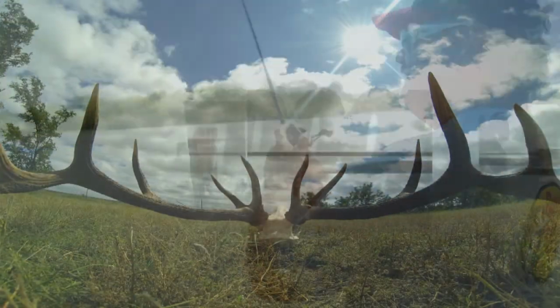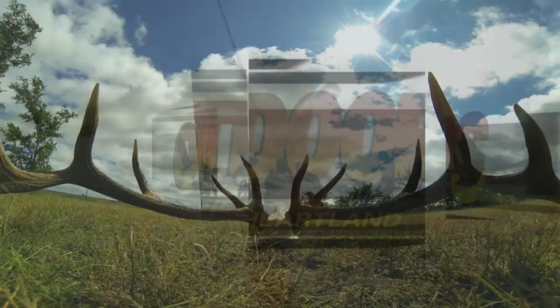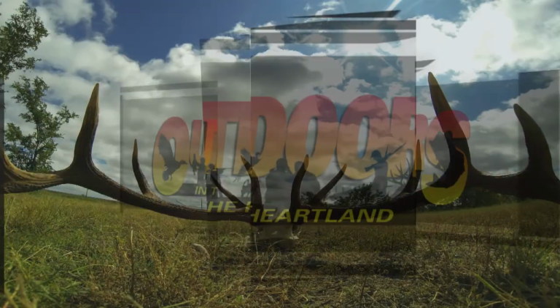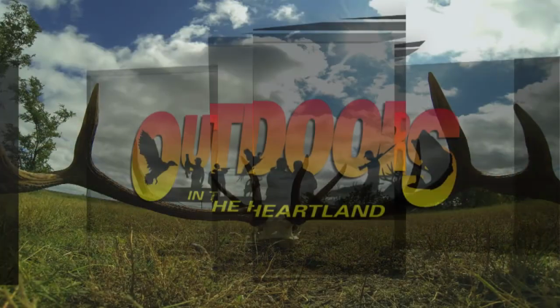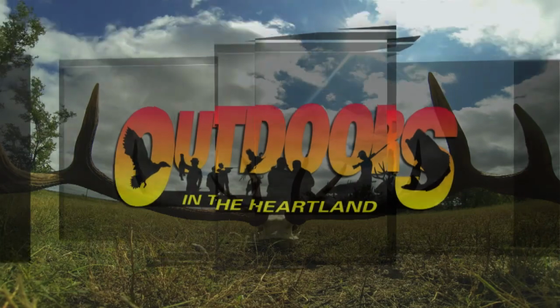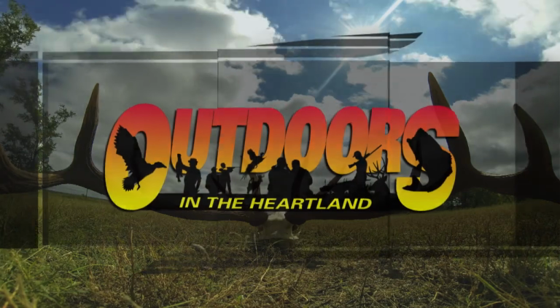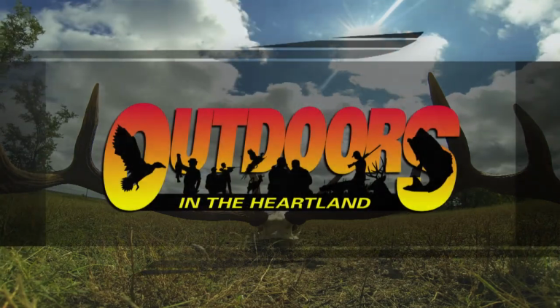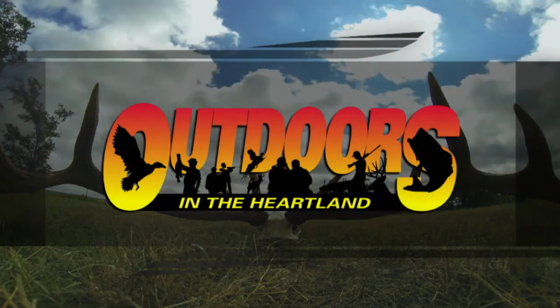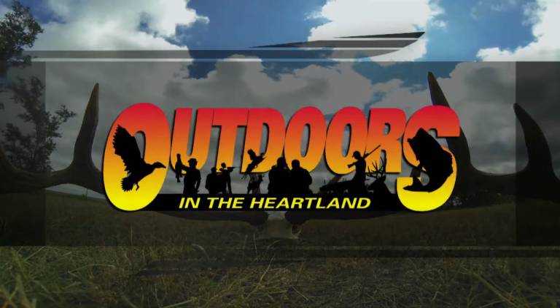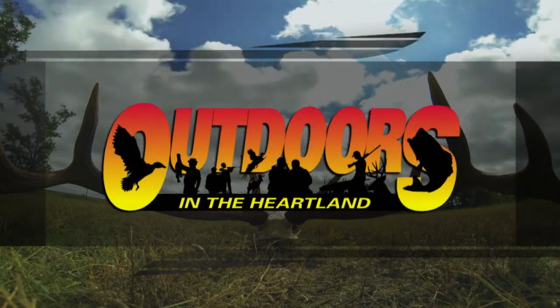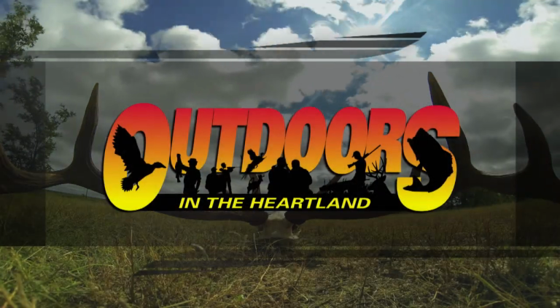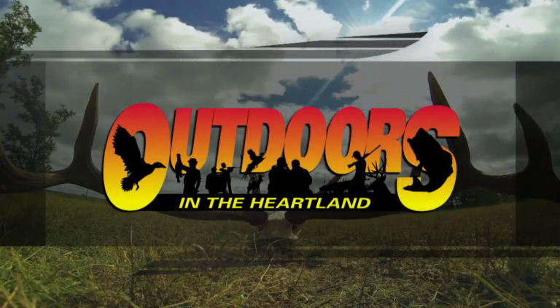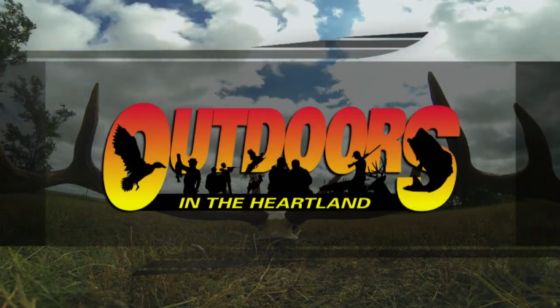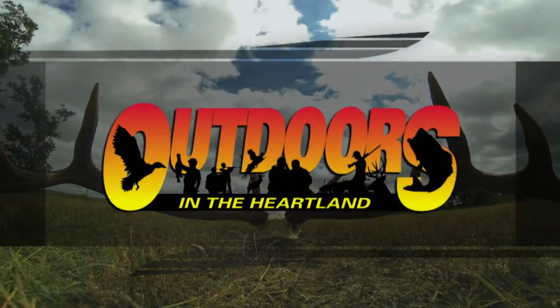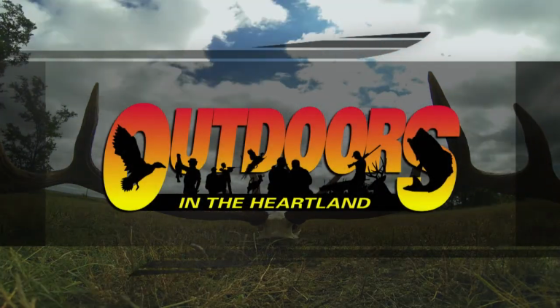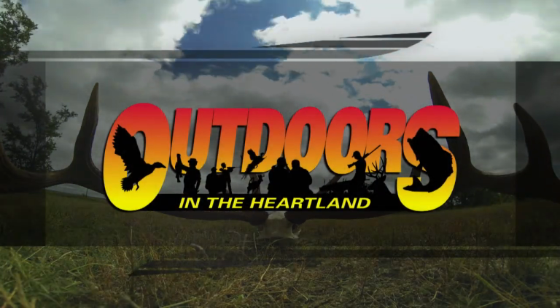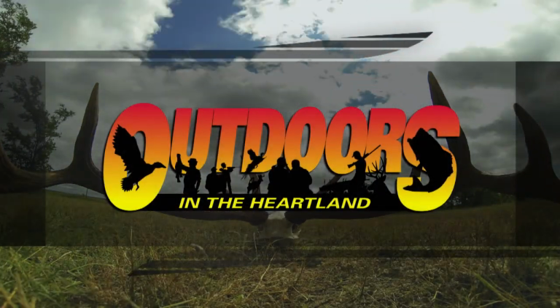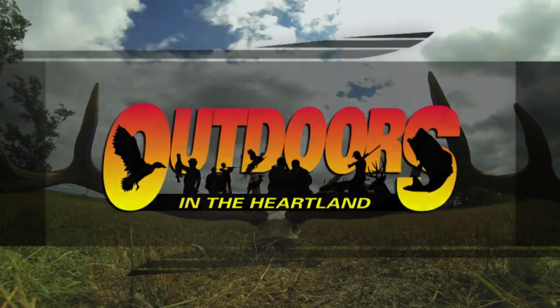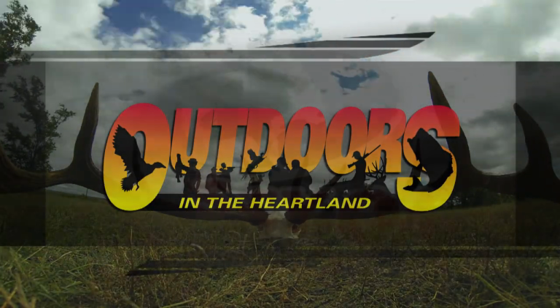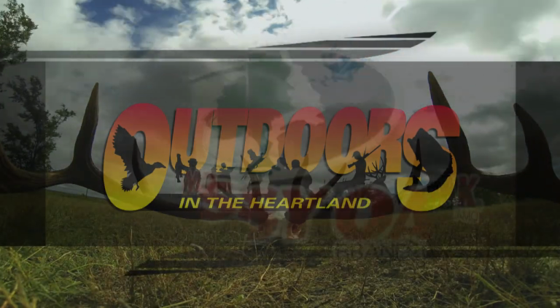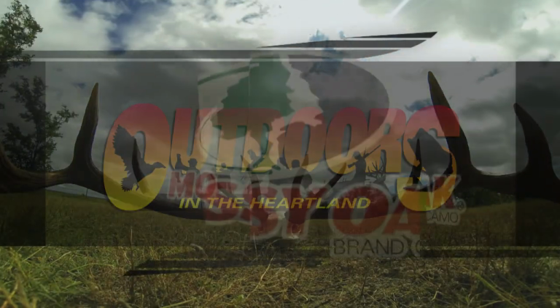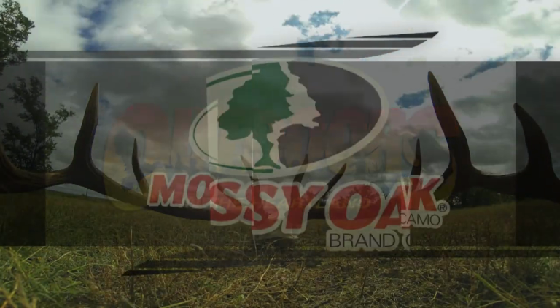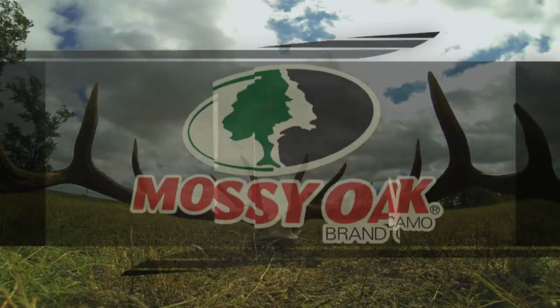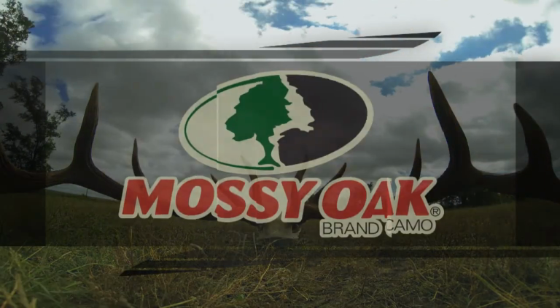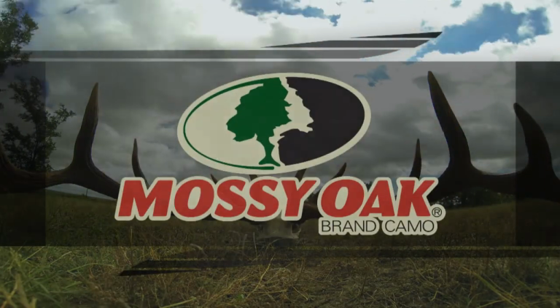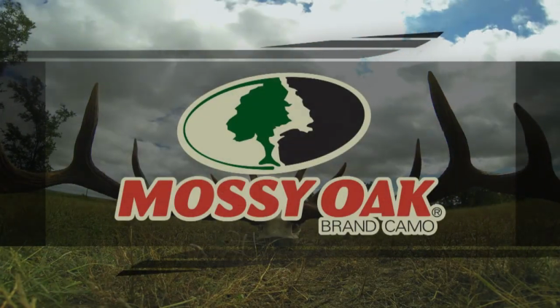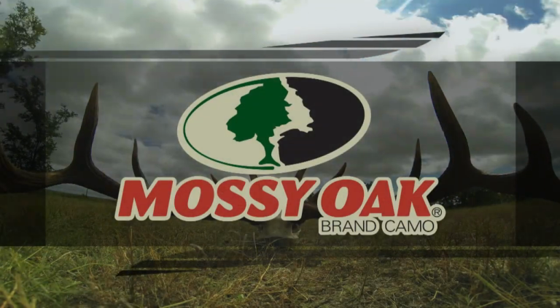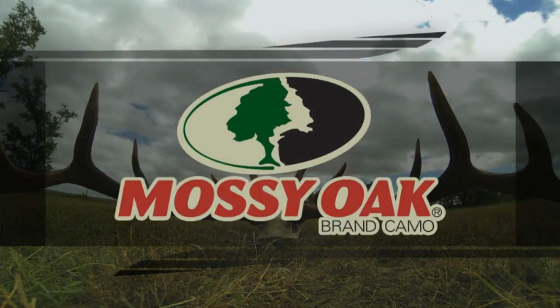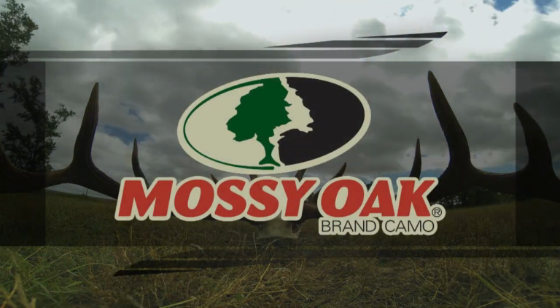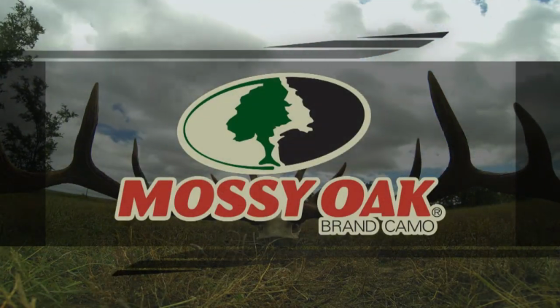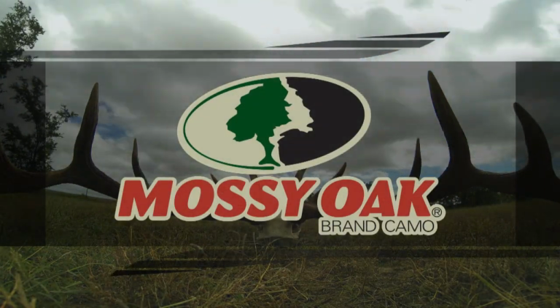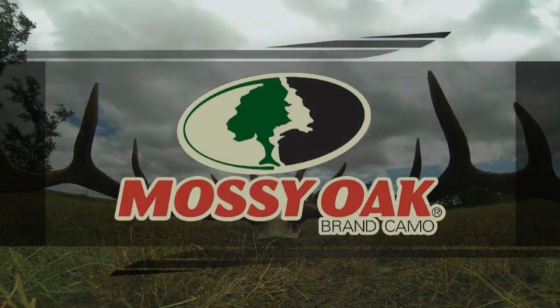This segment of Outdoors in the Heartland has been brought to you by Mossy Oak. It's not a passion, it's an obsession.